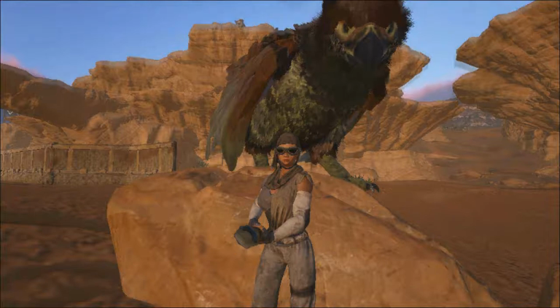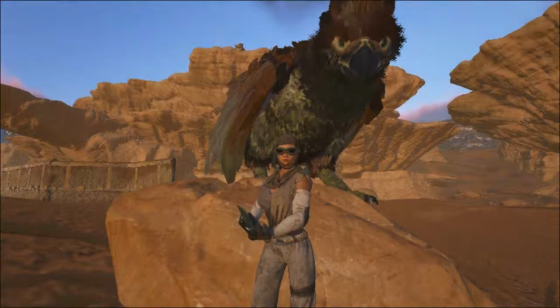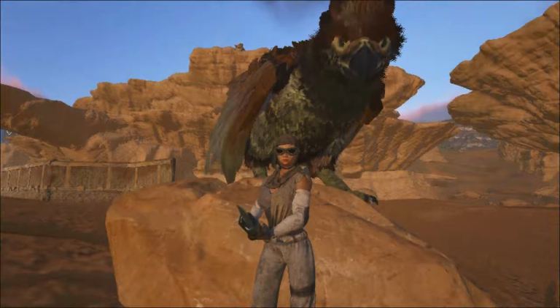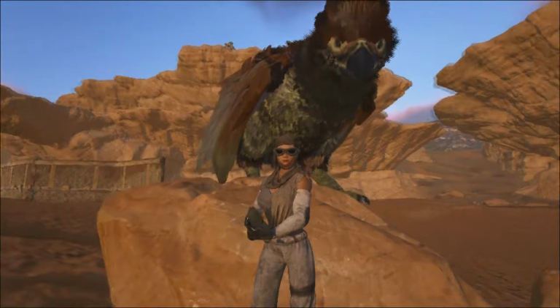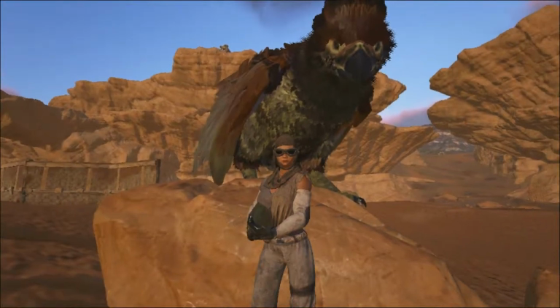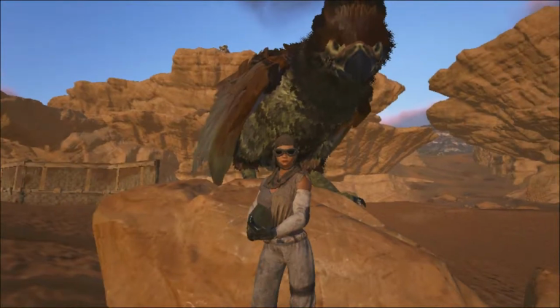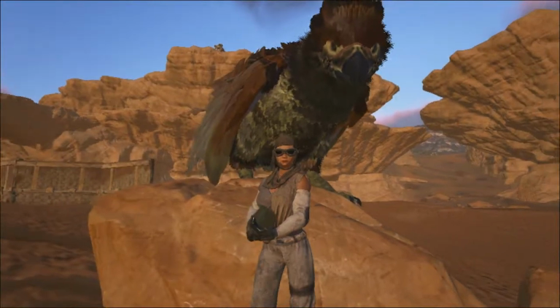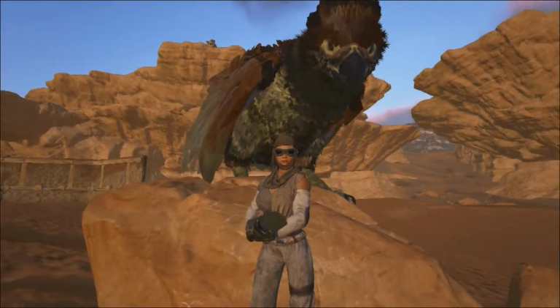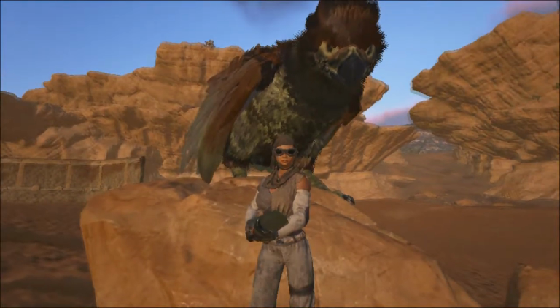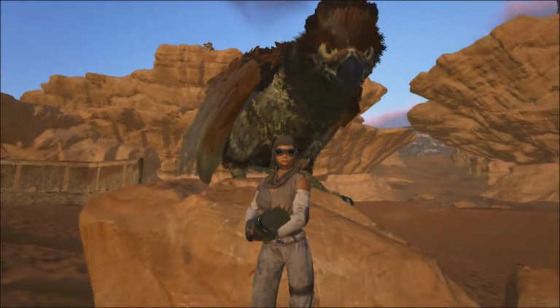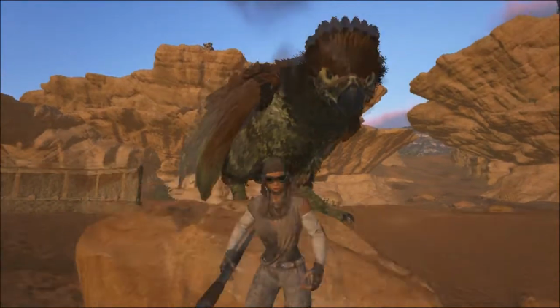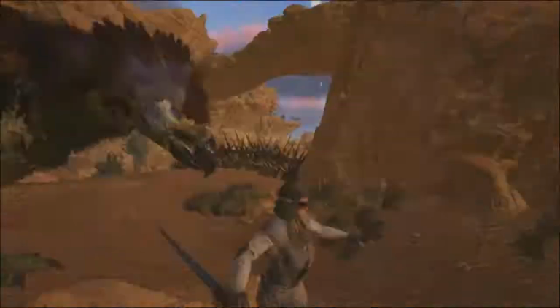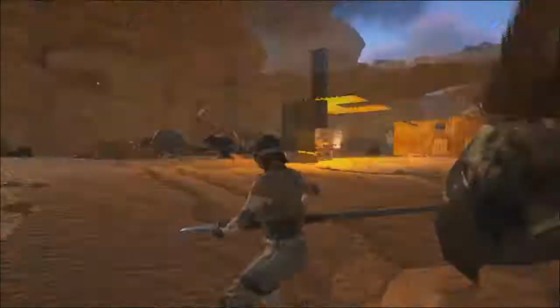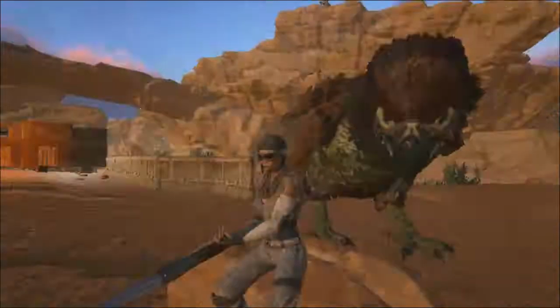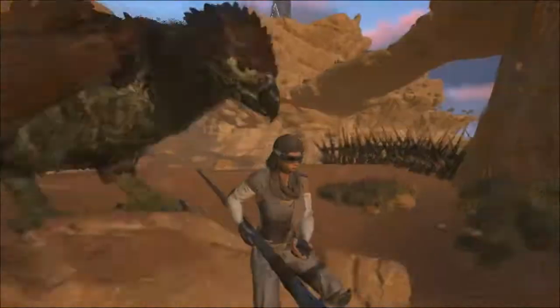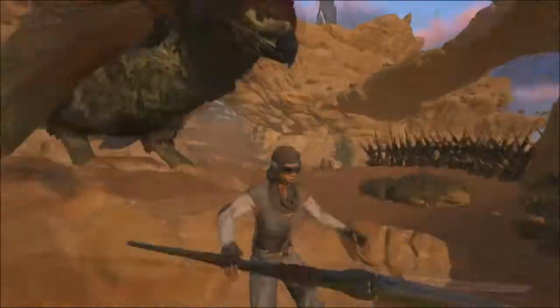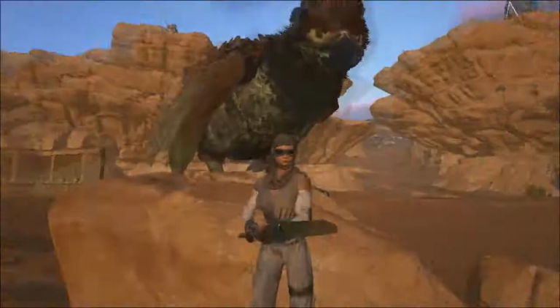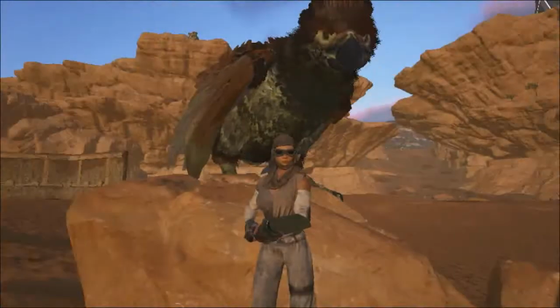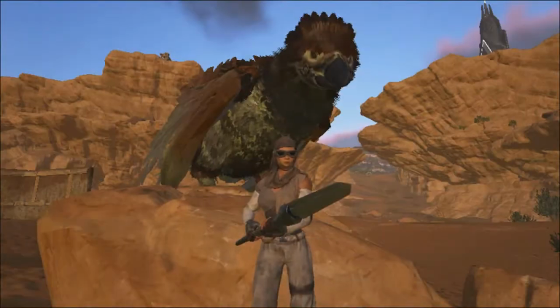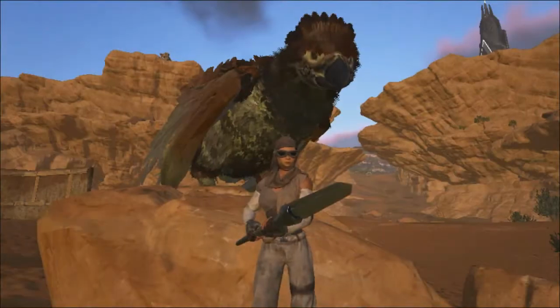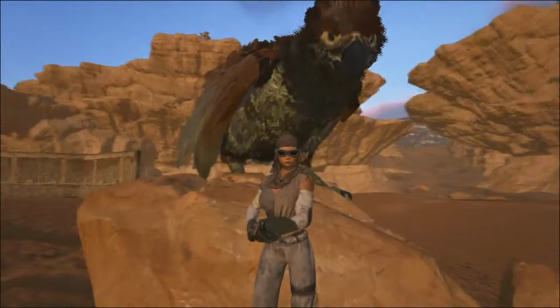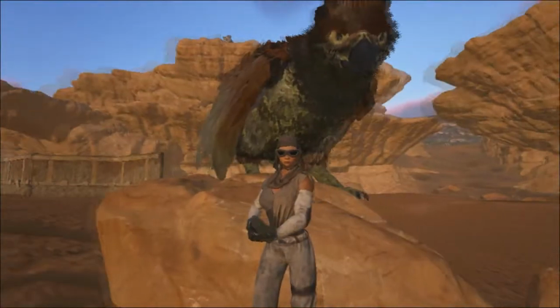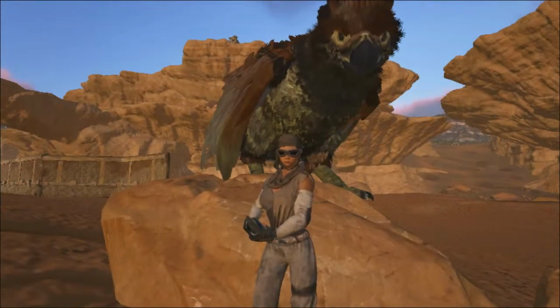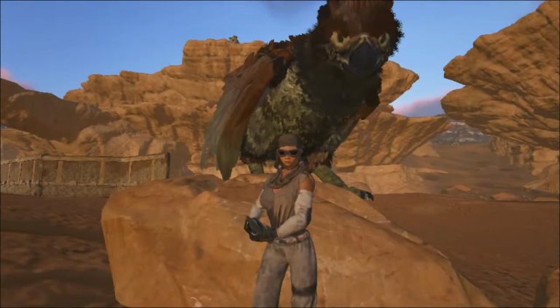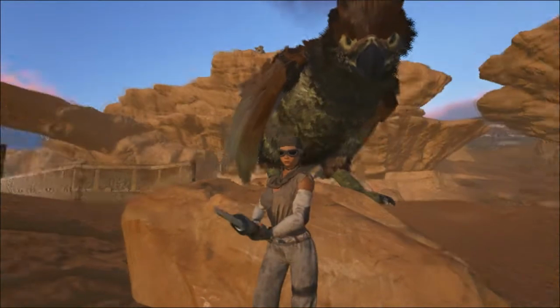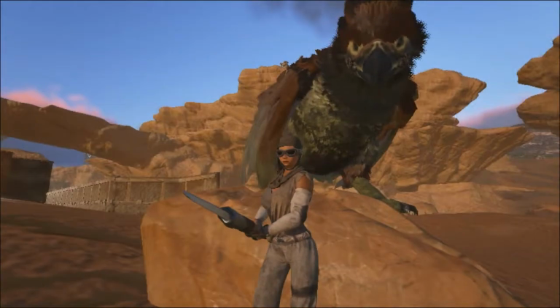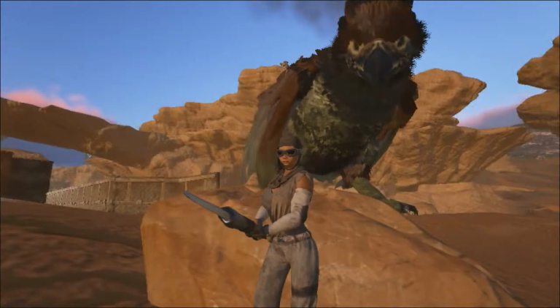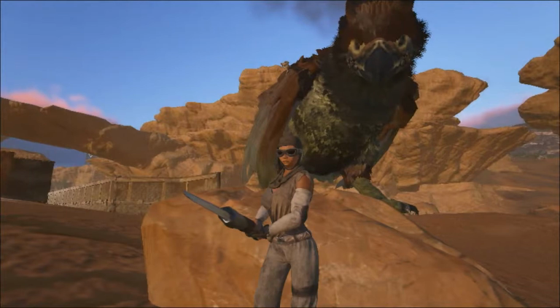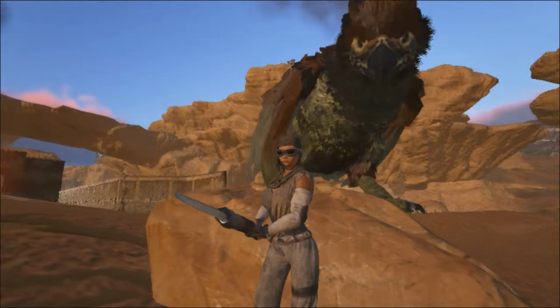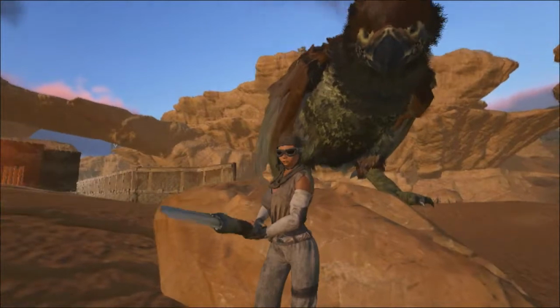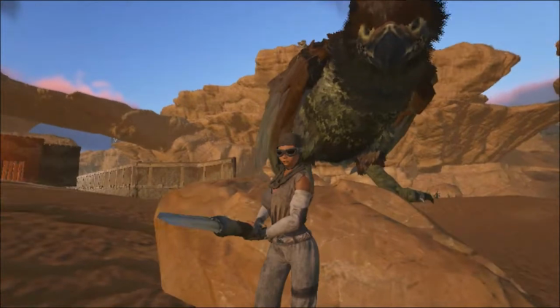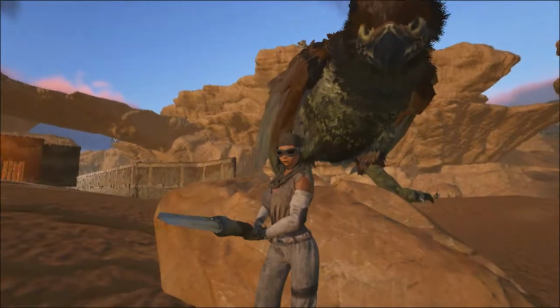Hi everybody, welcome to World Swamp. This is Fat Frog and today we're going to talk about resources on Scorched Earth.